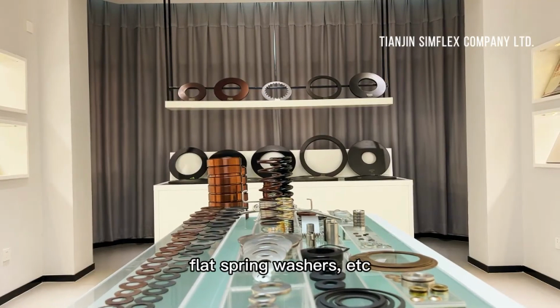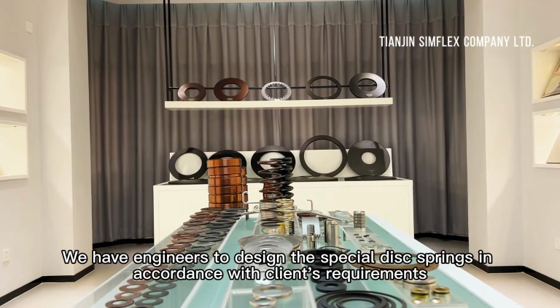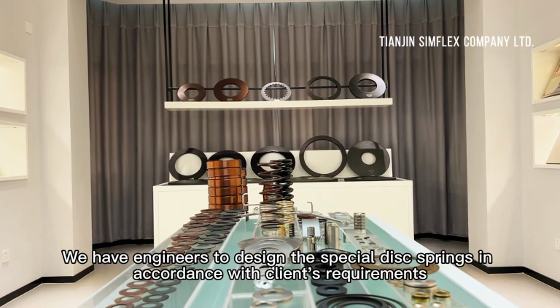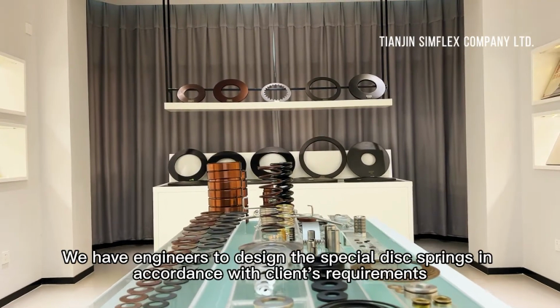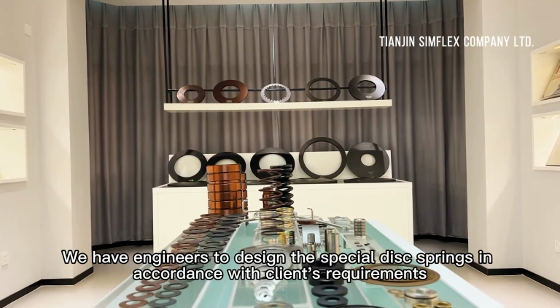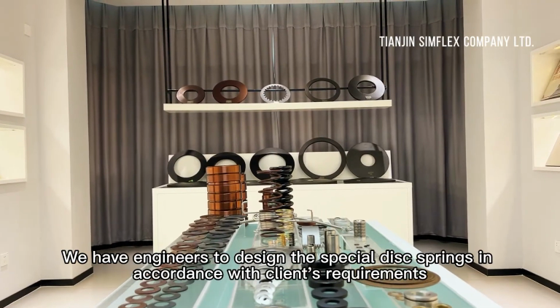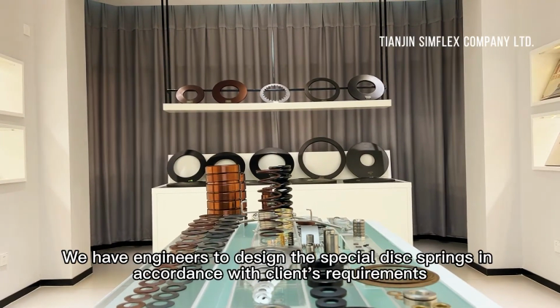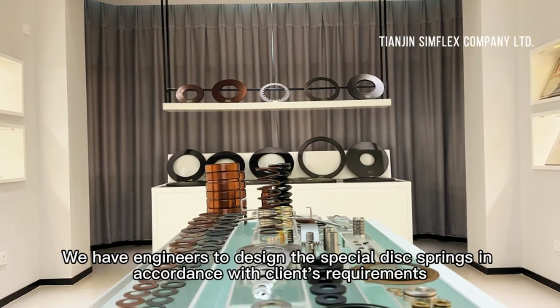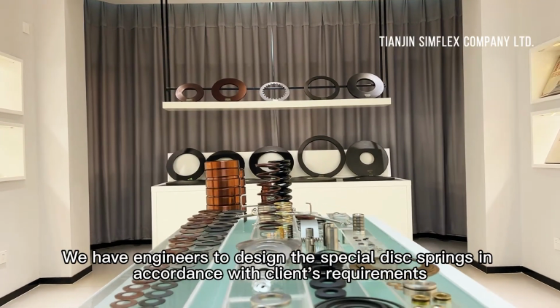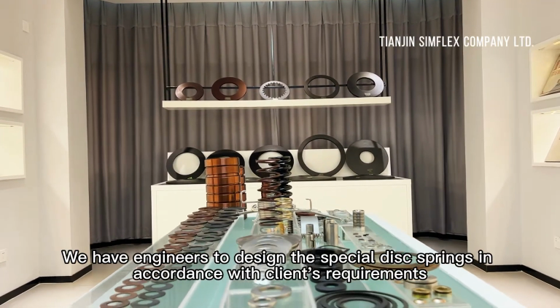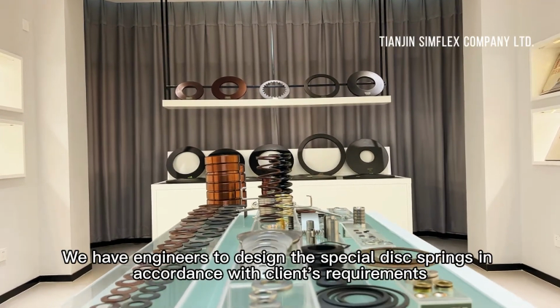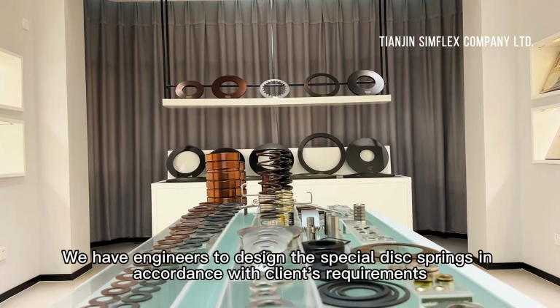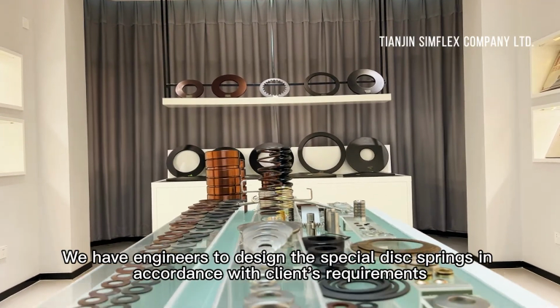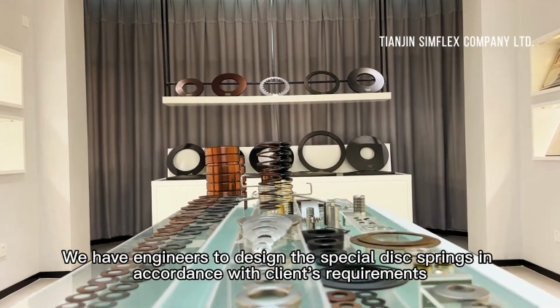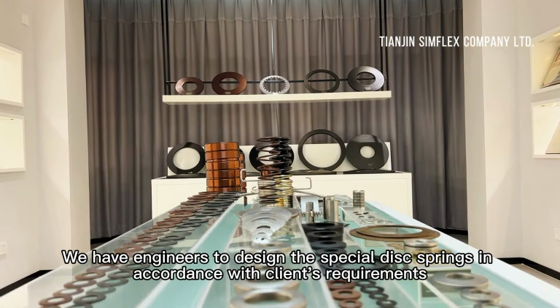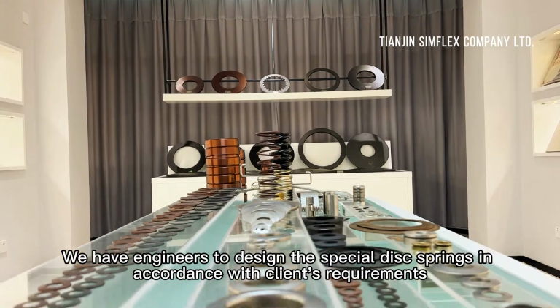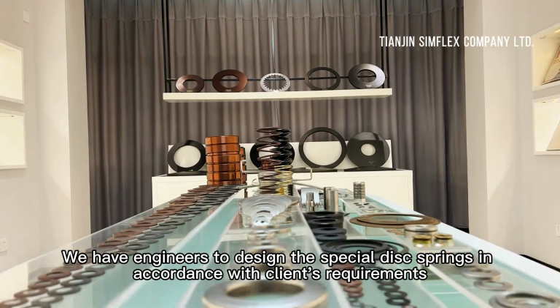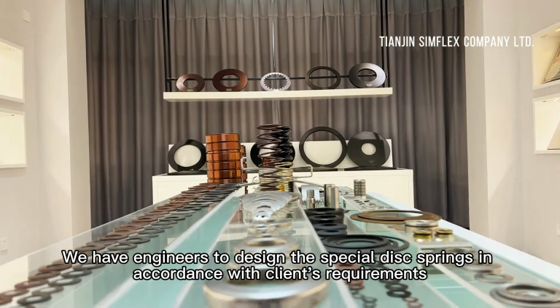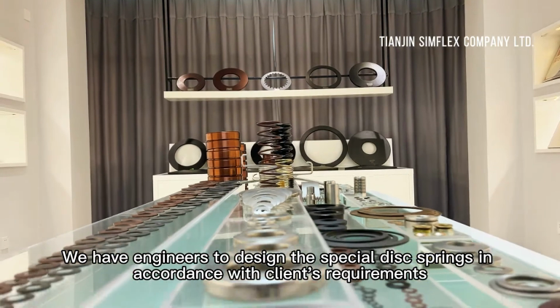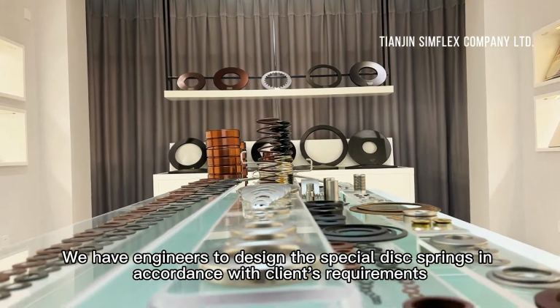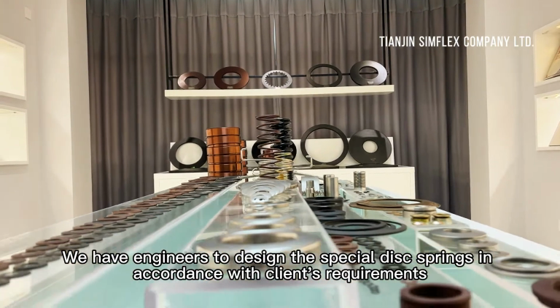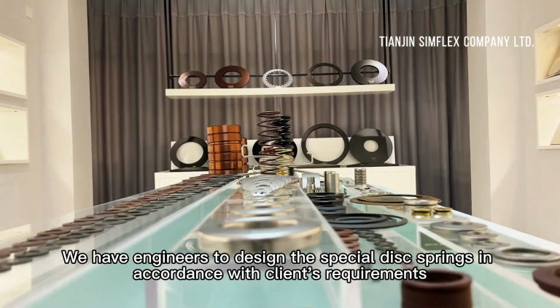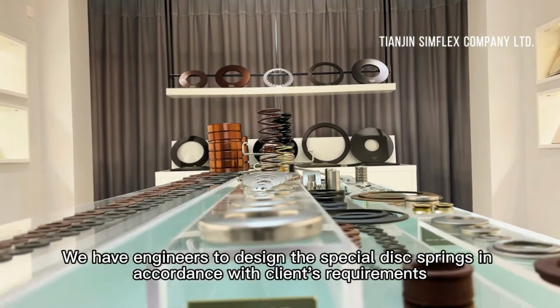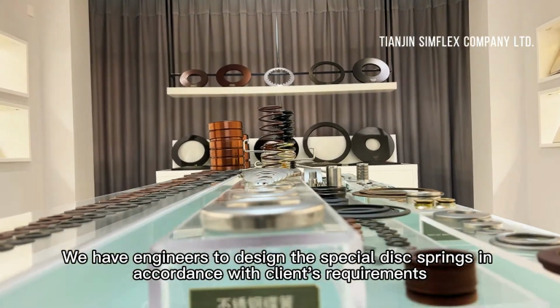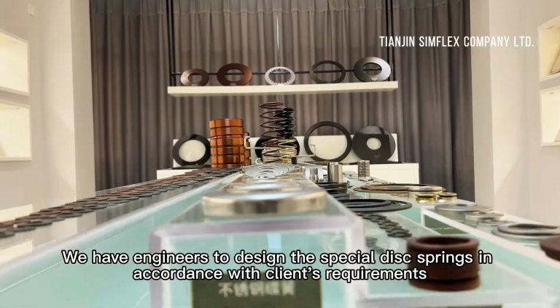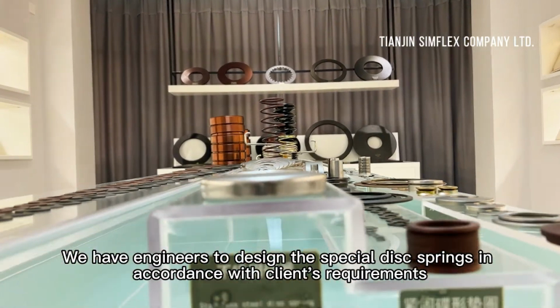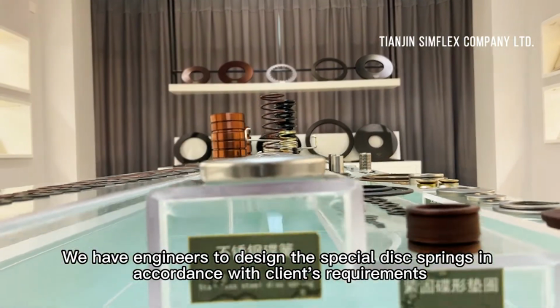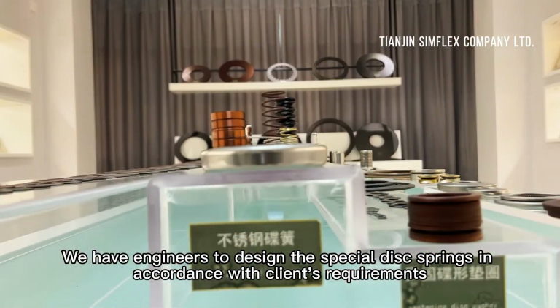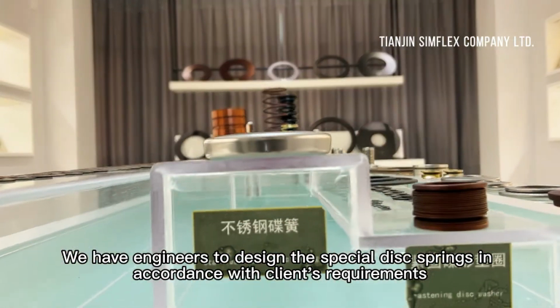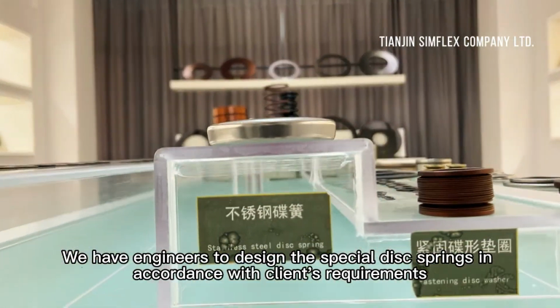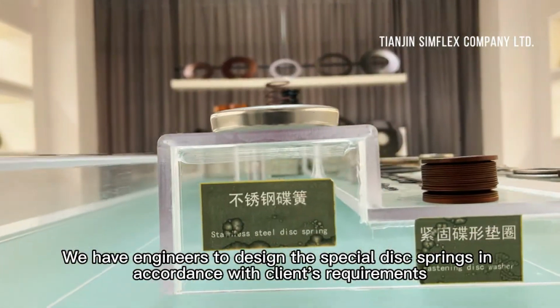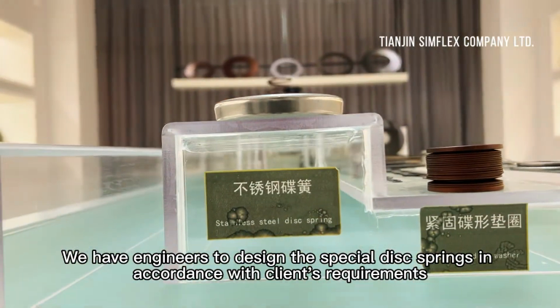We have engineers to design special disc springs in accordance with clients' requirements.